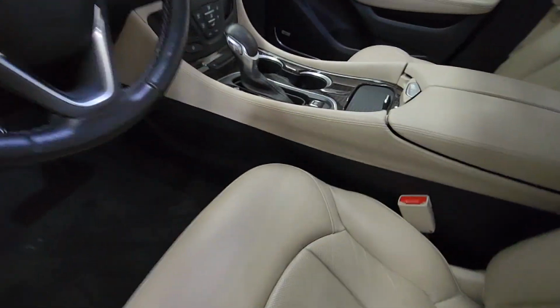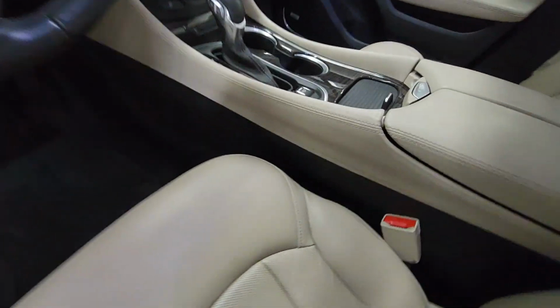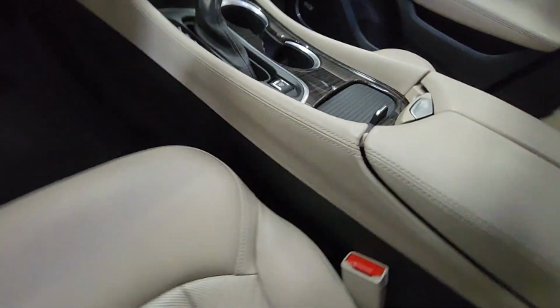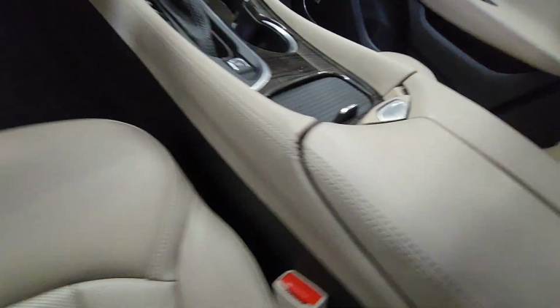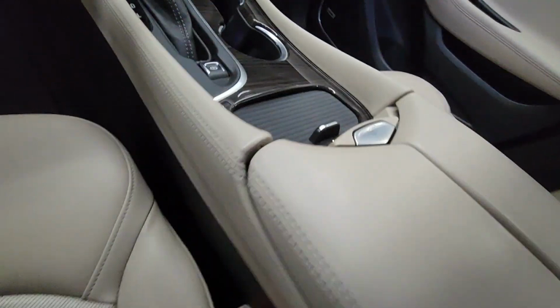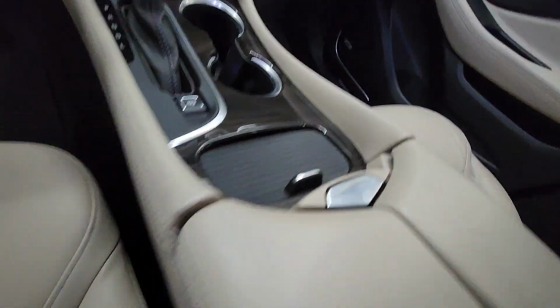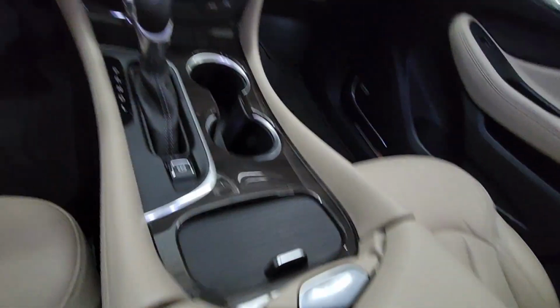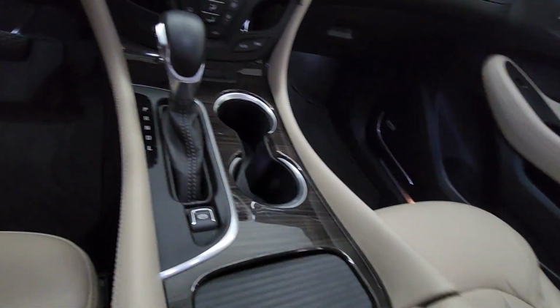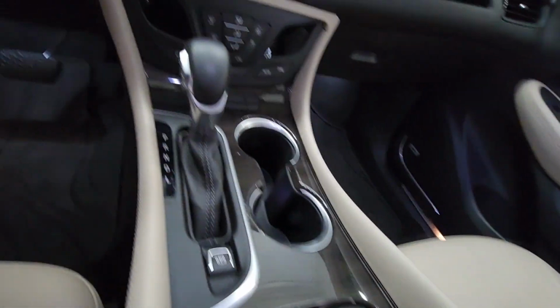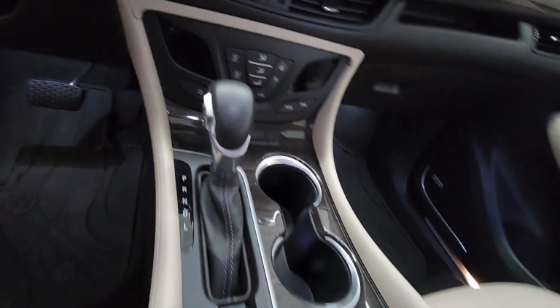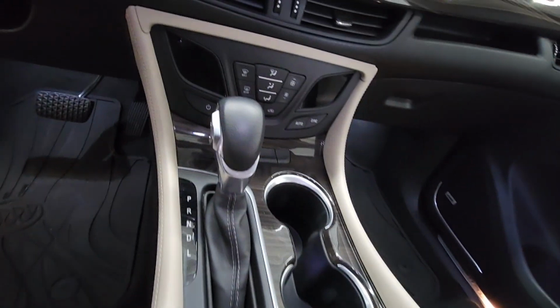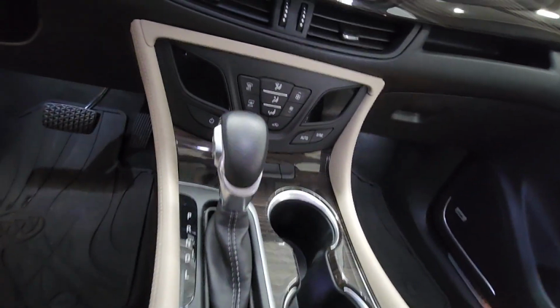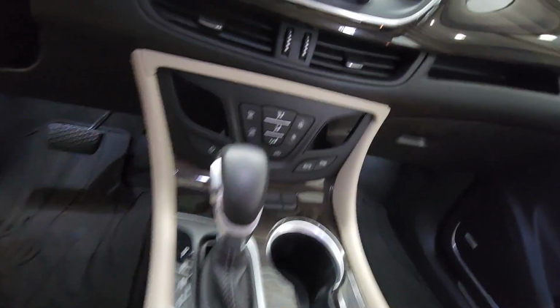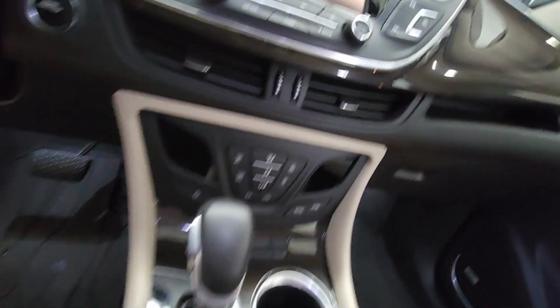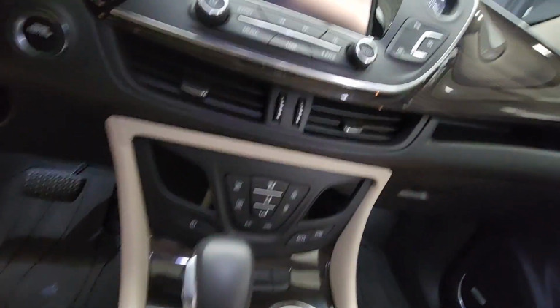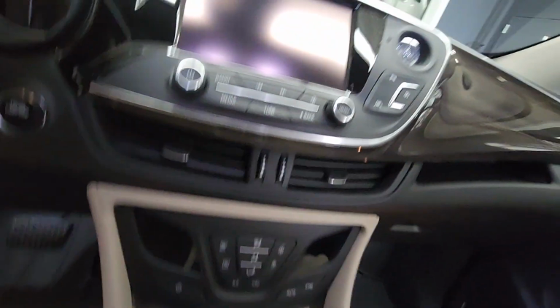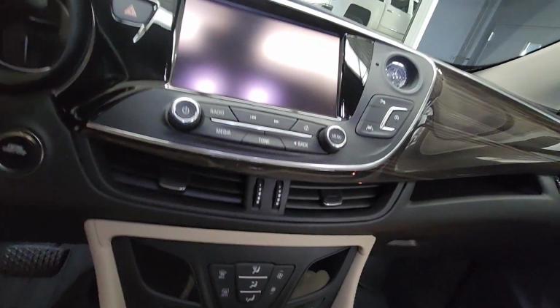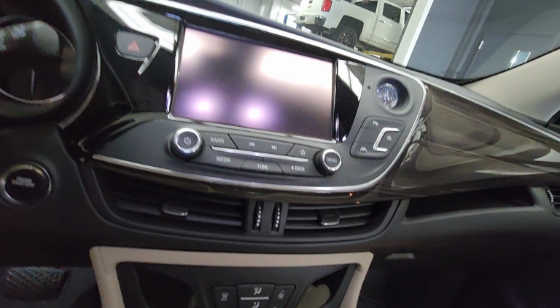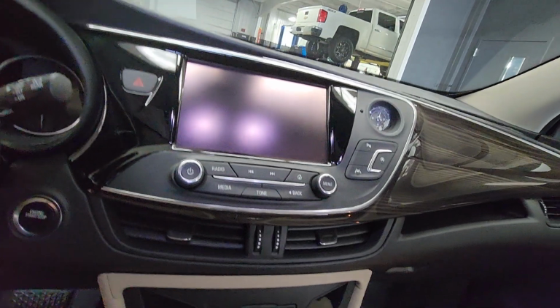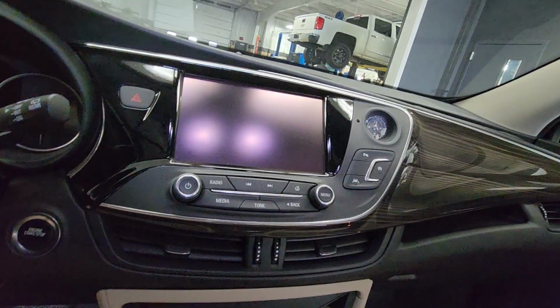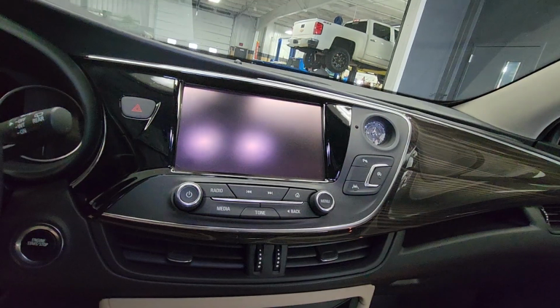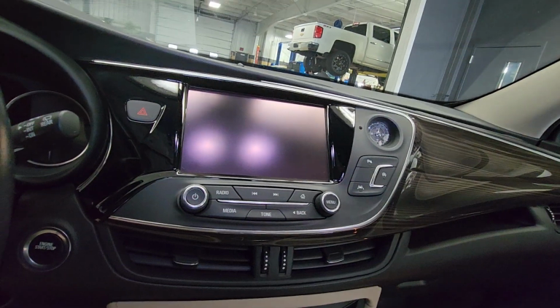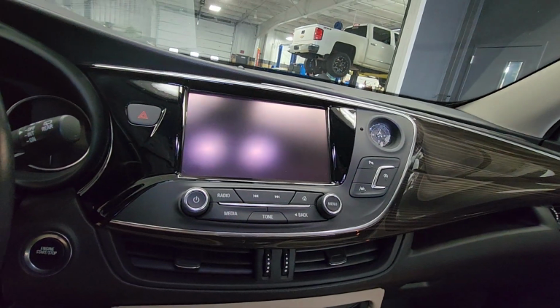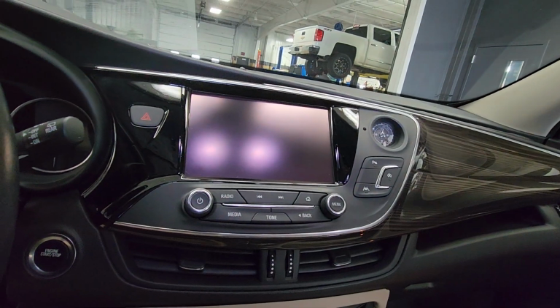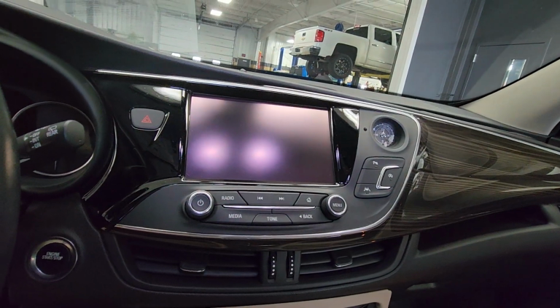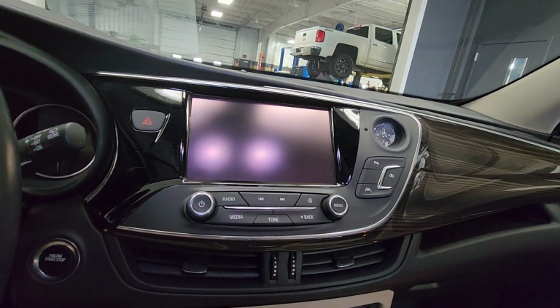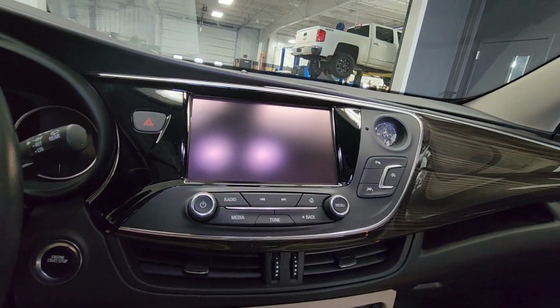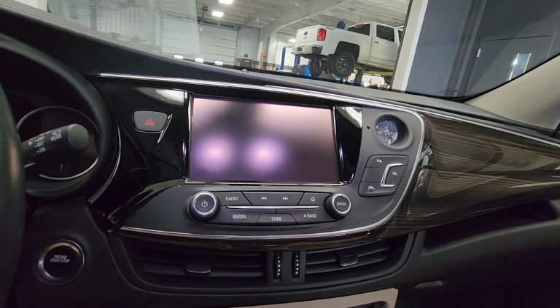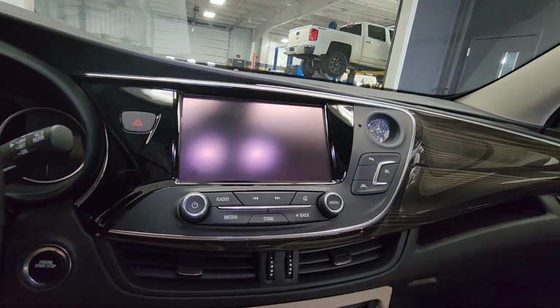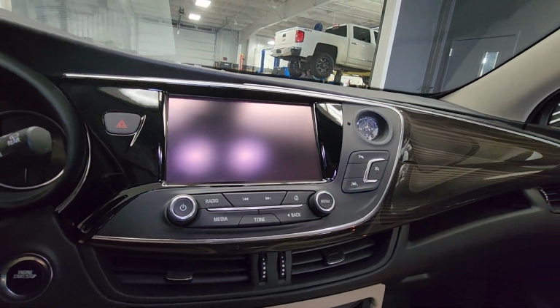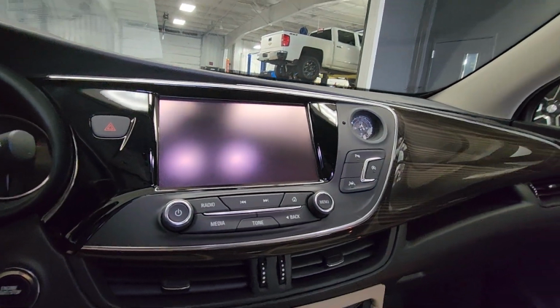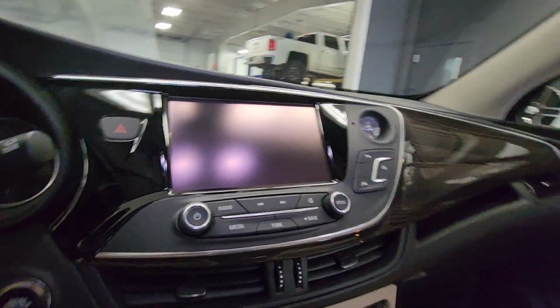Up at the center console here we do have separate climate control, also a touchscreen infotainment system with Bluetooth capabilities.